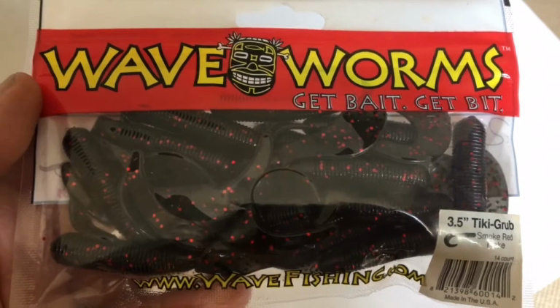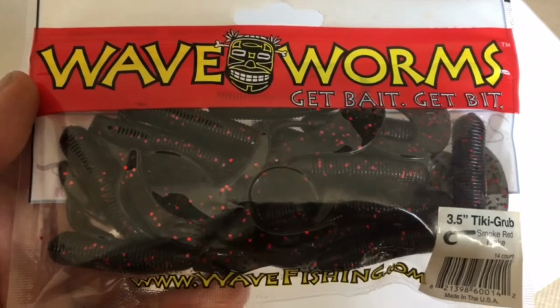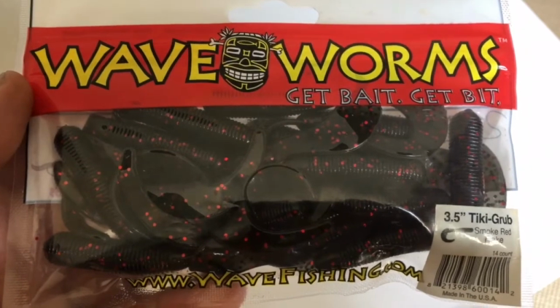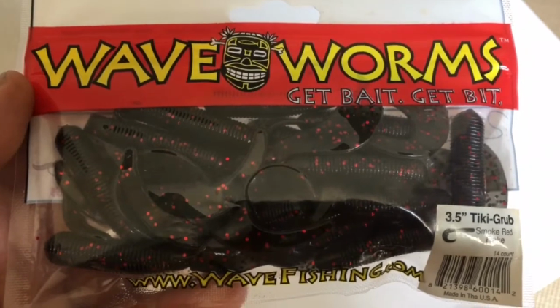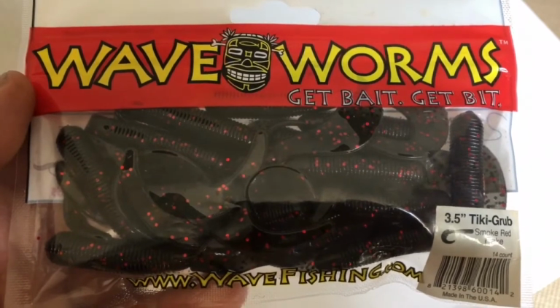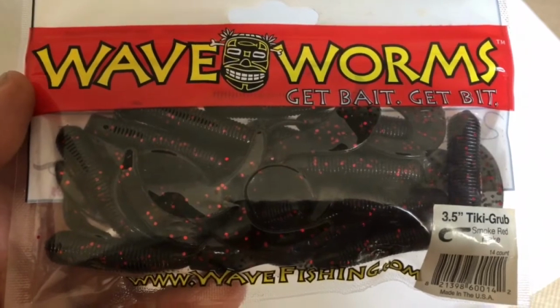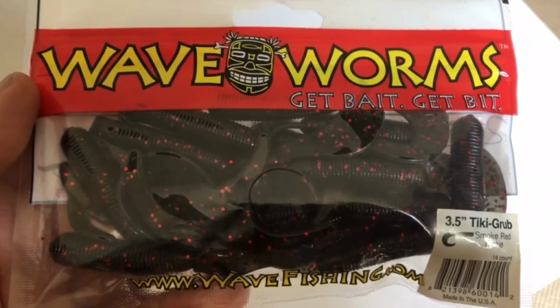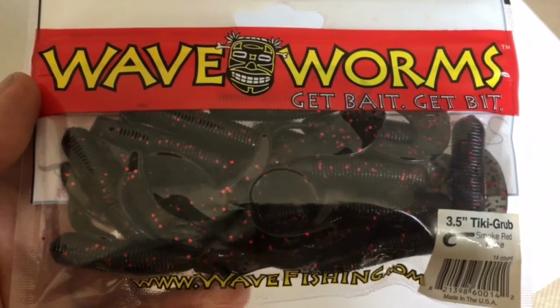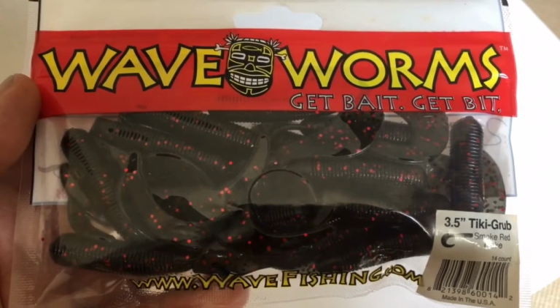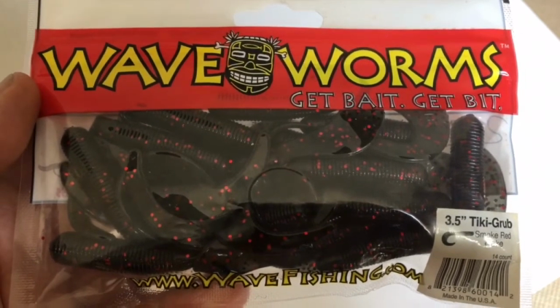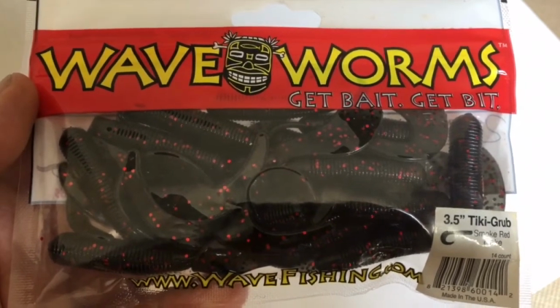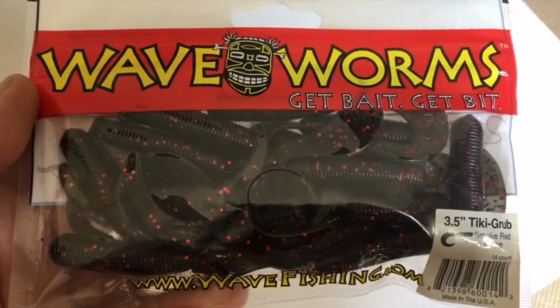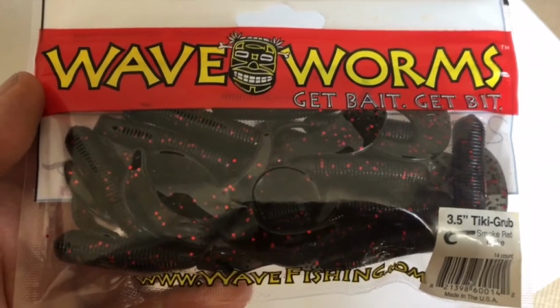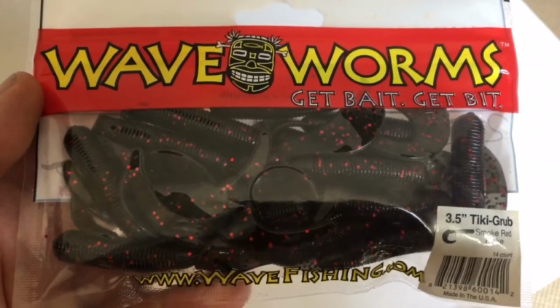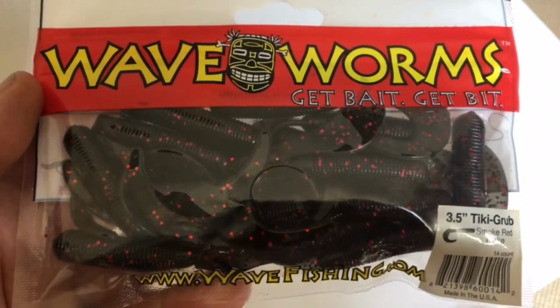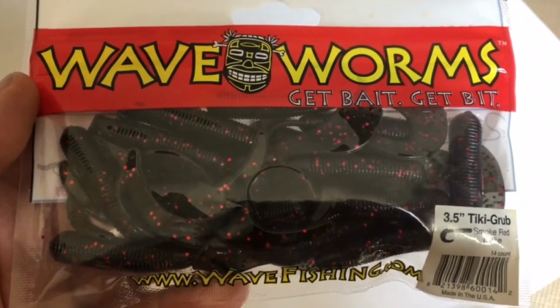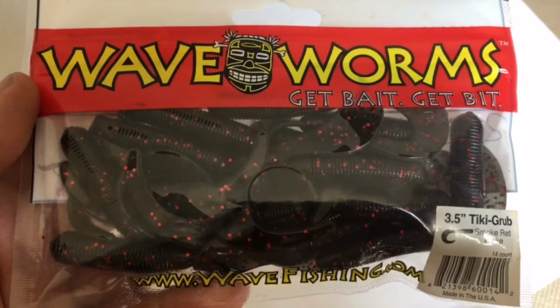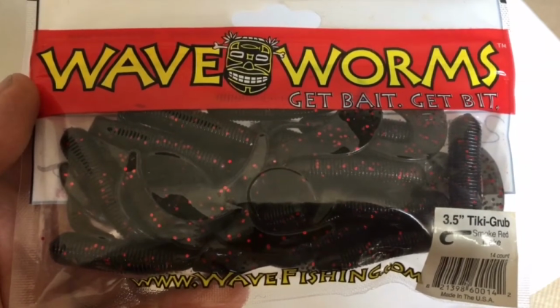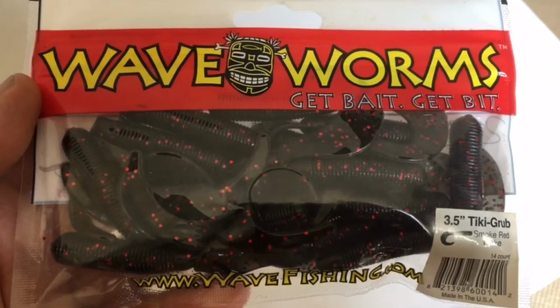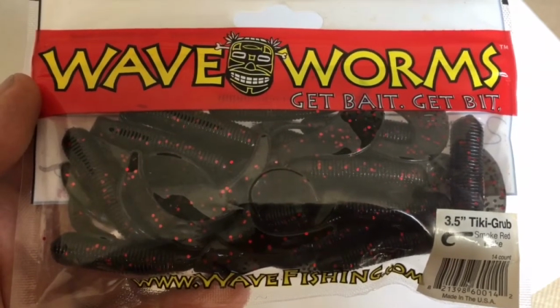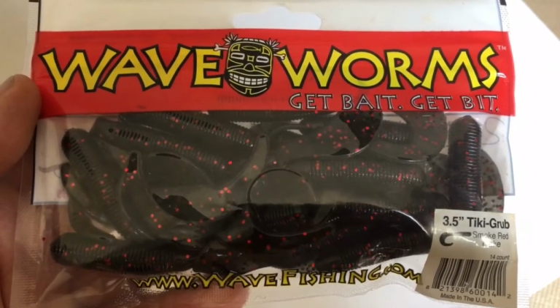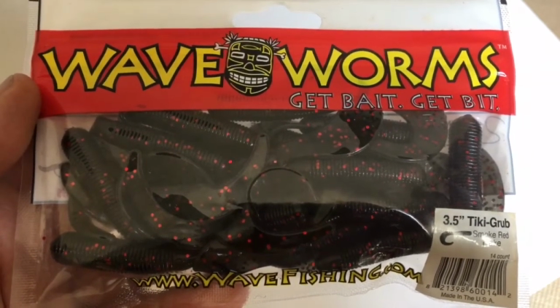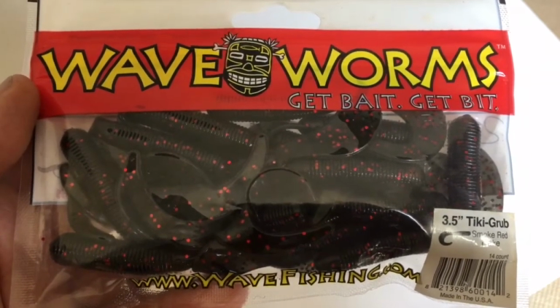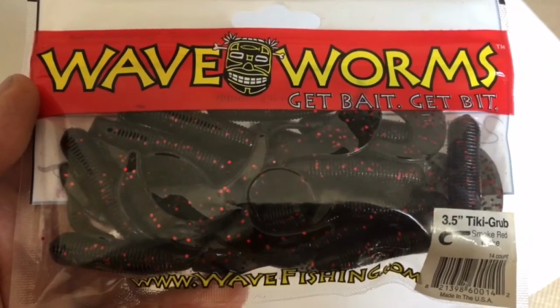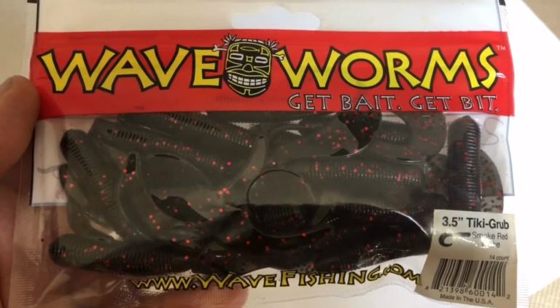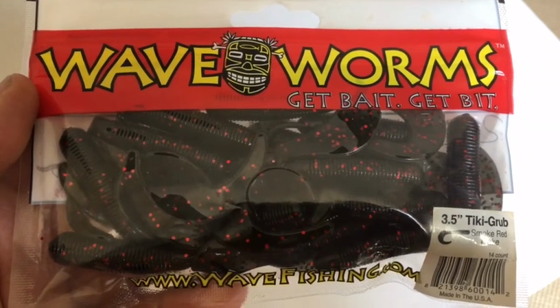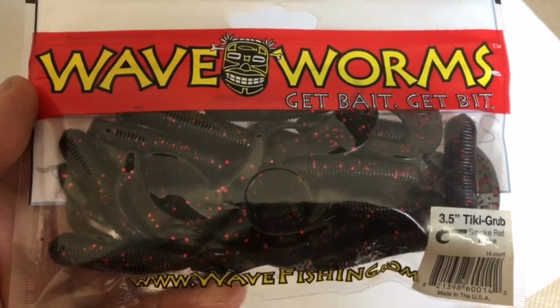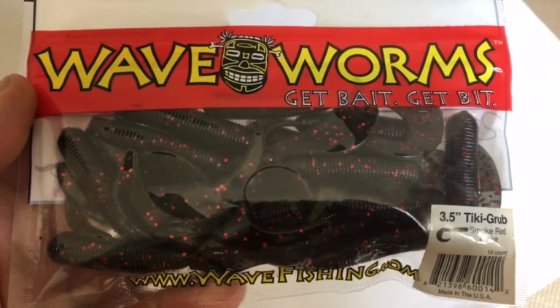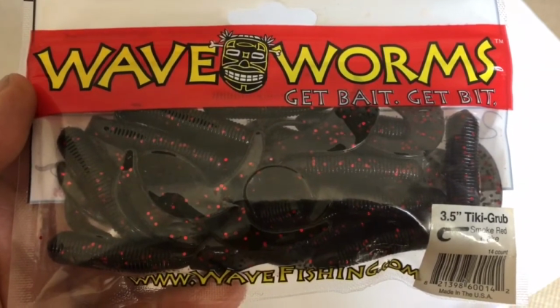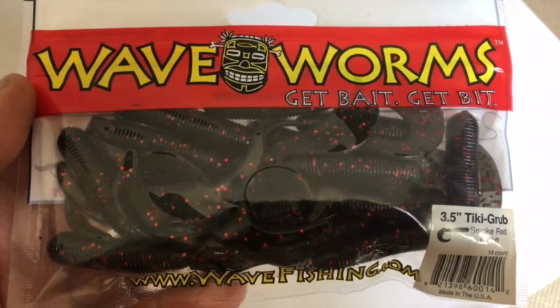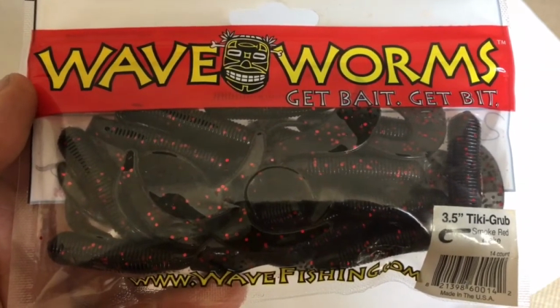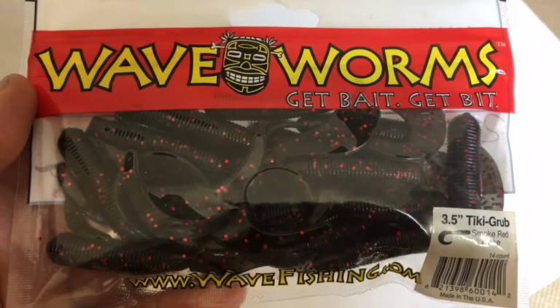So I've stocked up - I suggest you do too. They're awesome lures and there are only a few colors left.